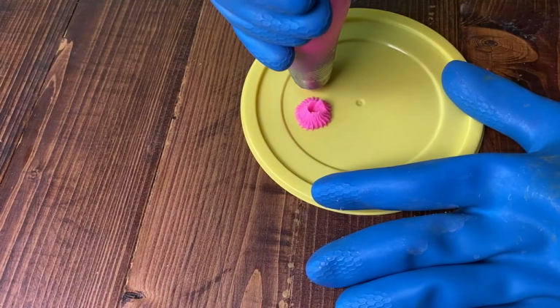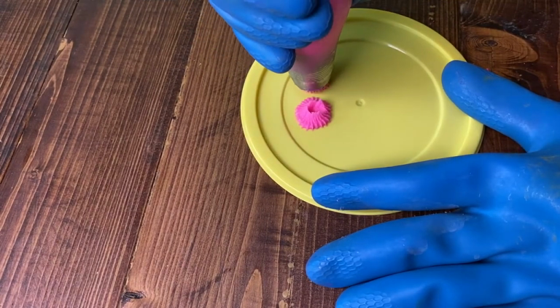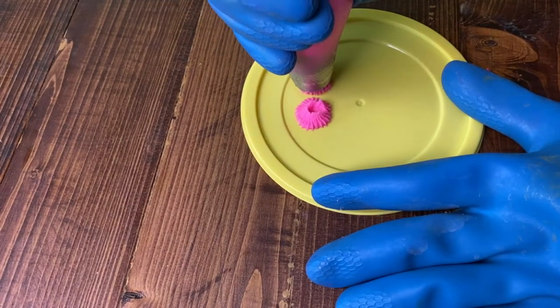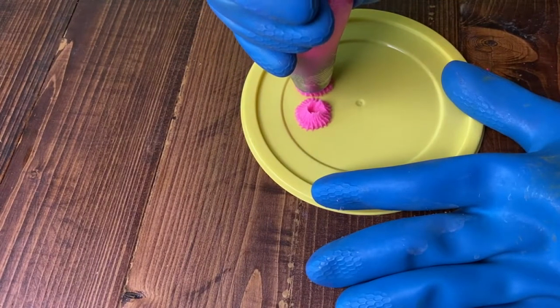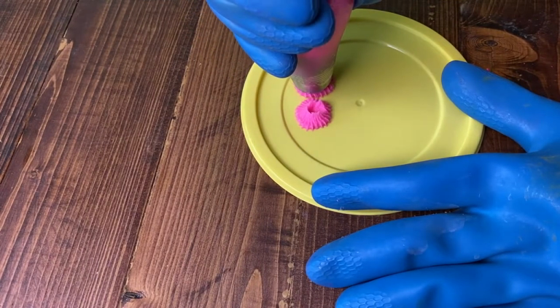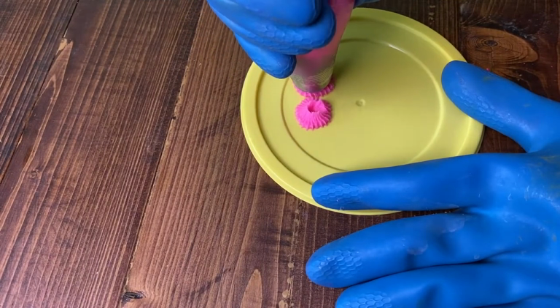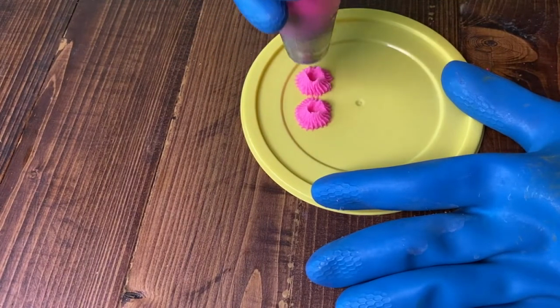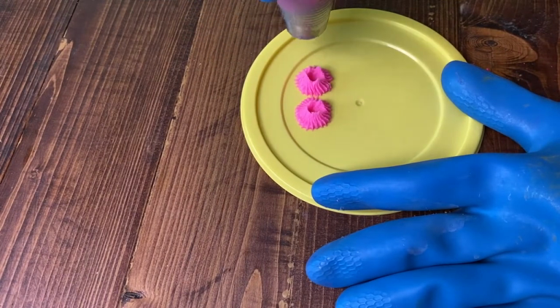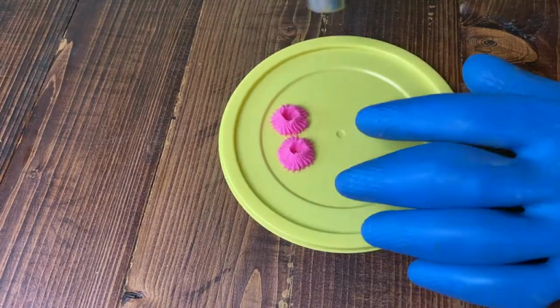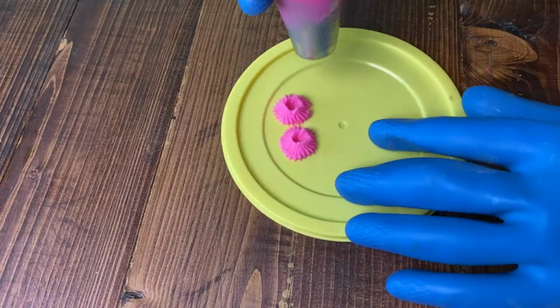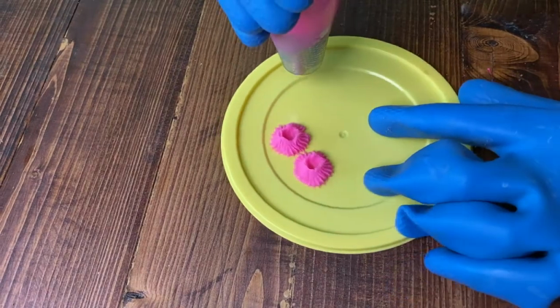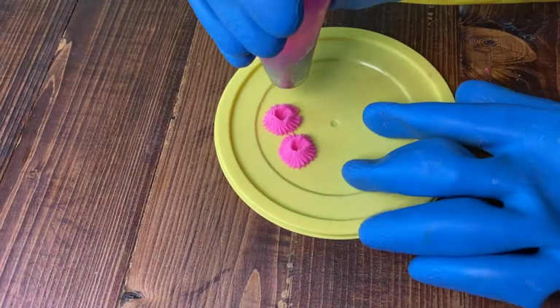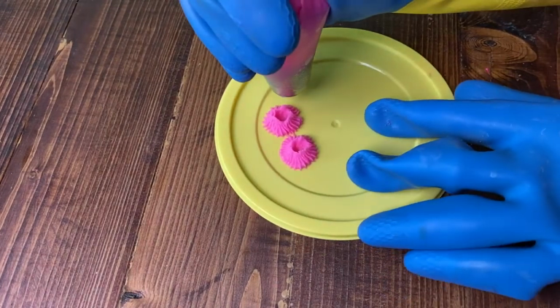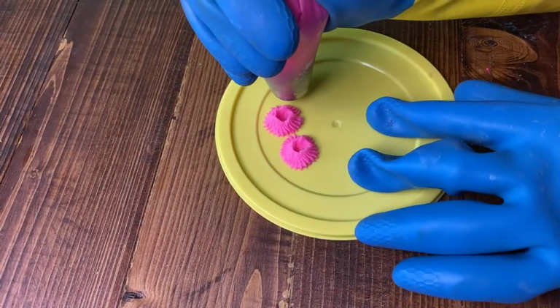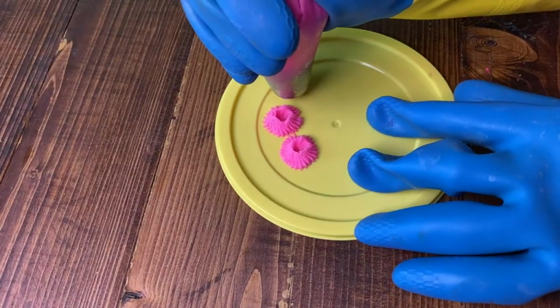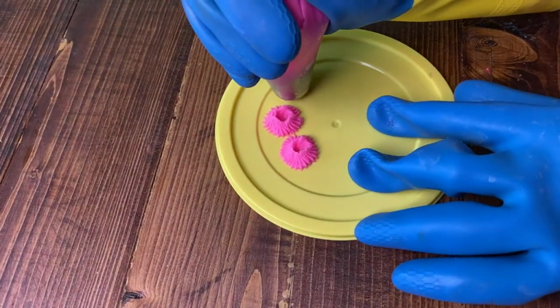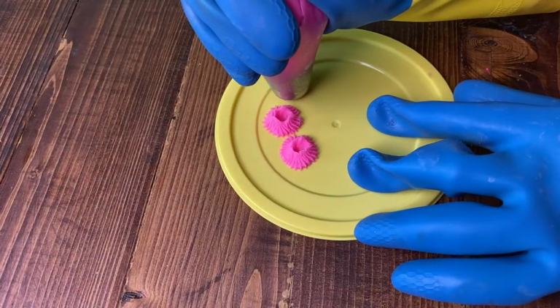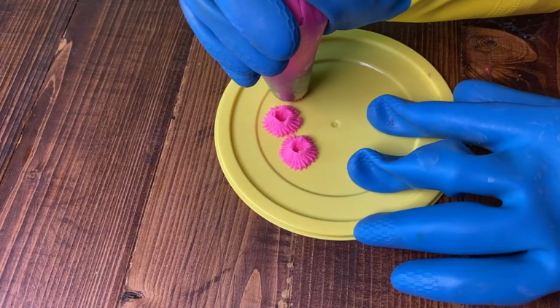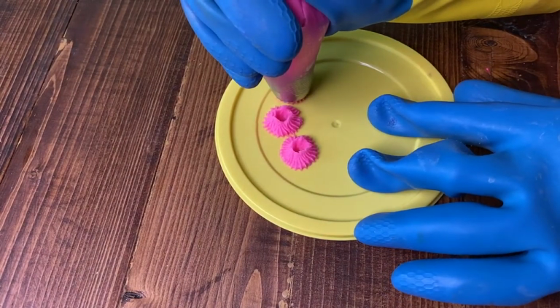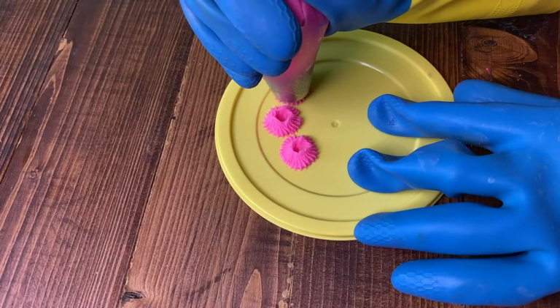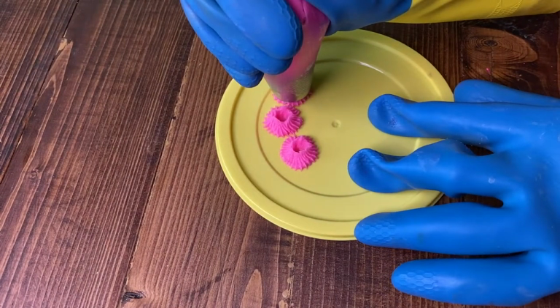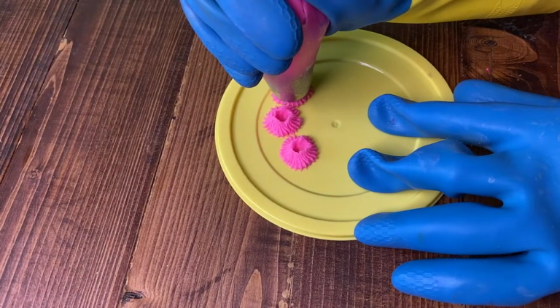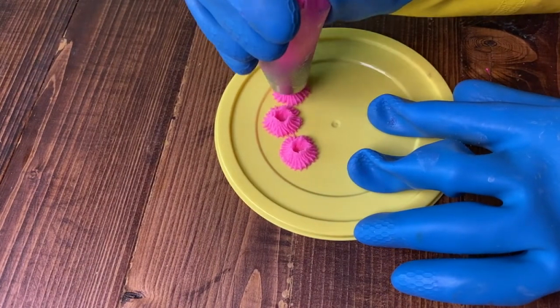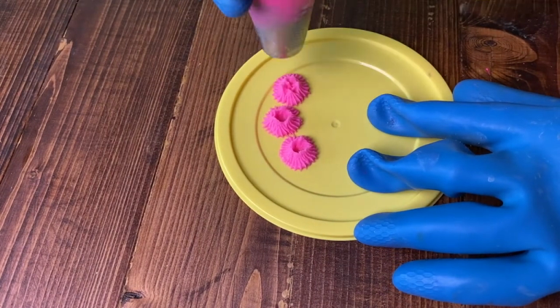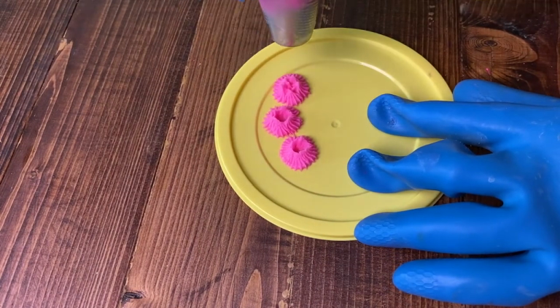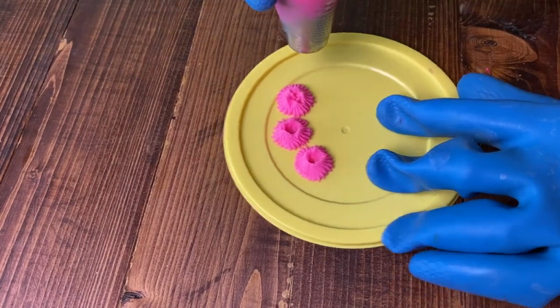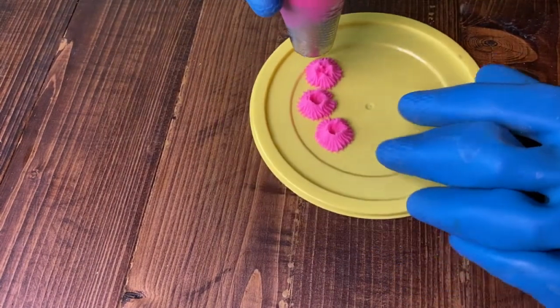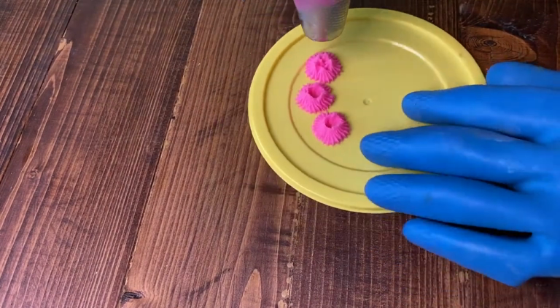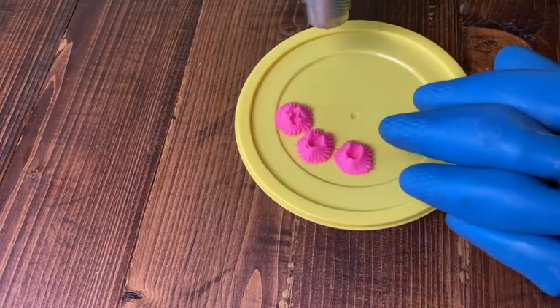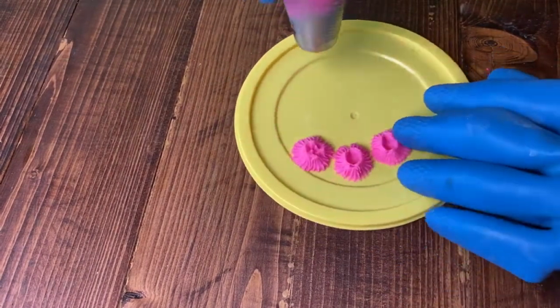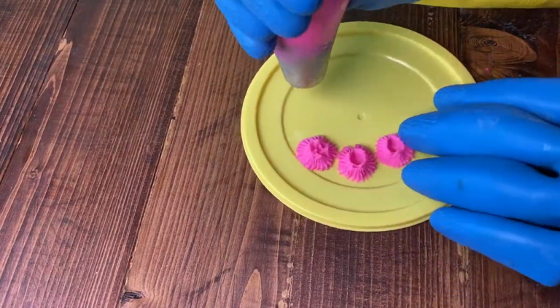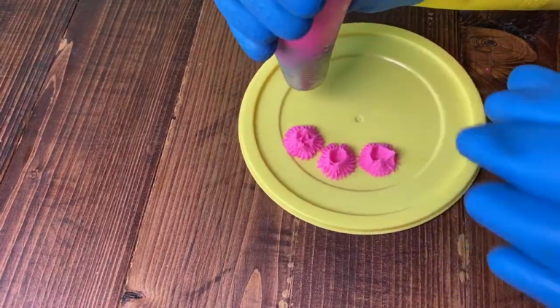I just couldn't get any sort of flower shape to come out of it. It just ended up being like a blob of soap.